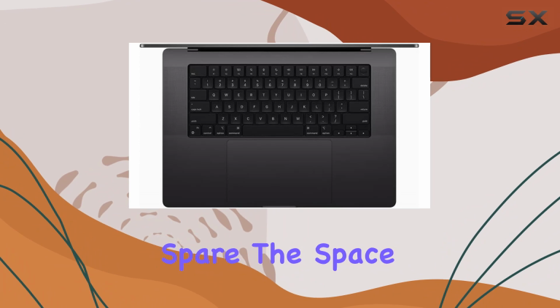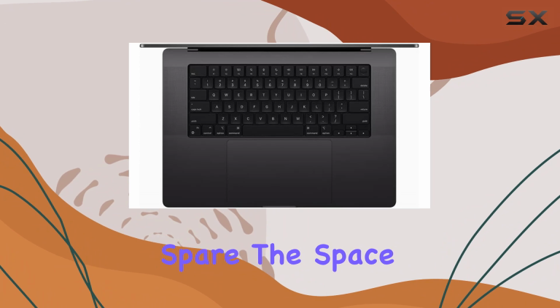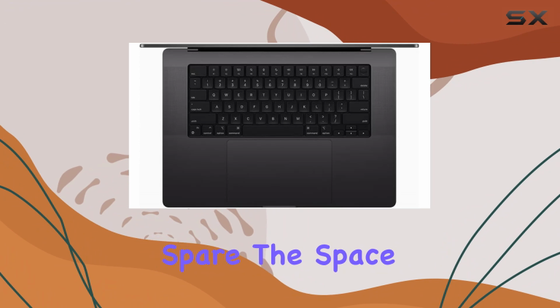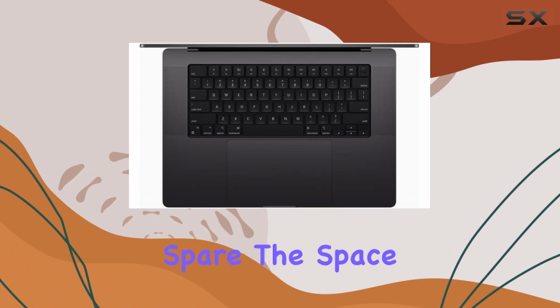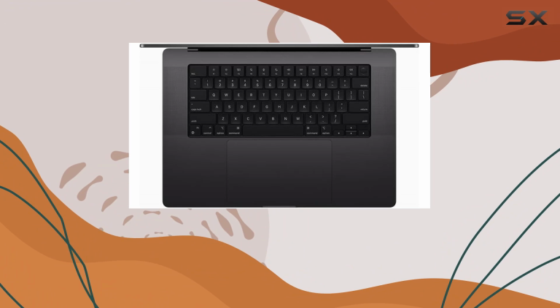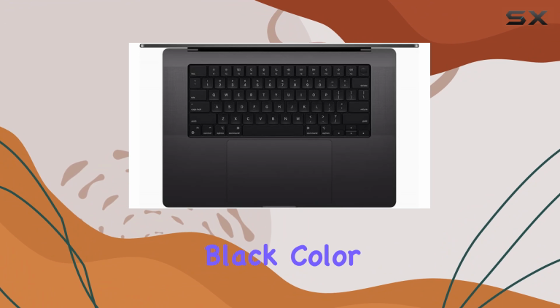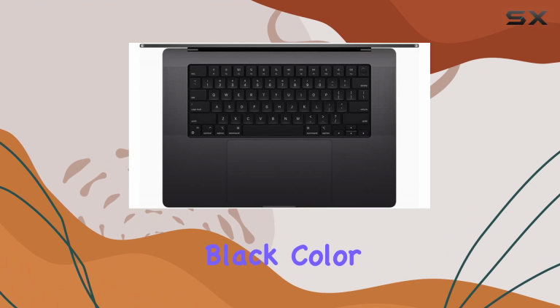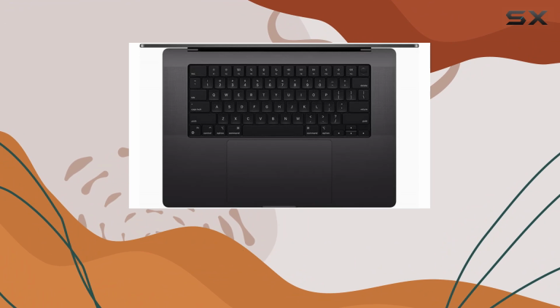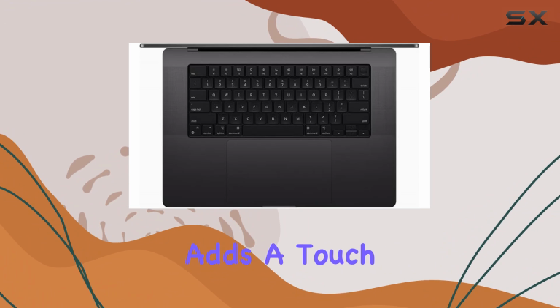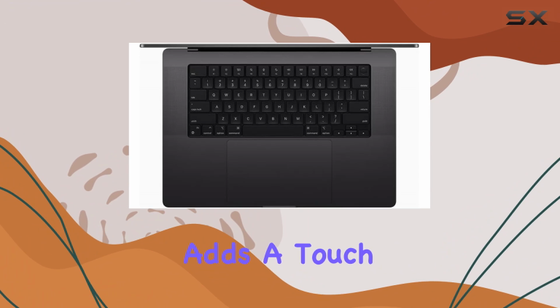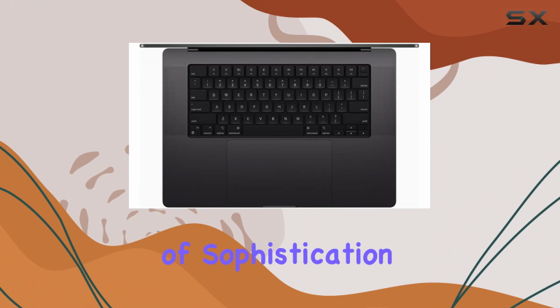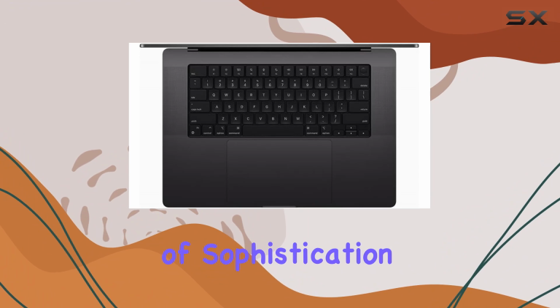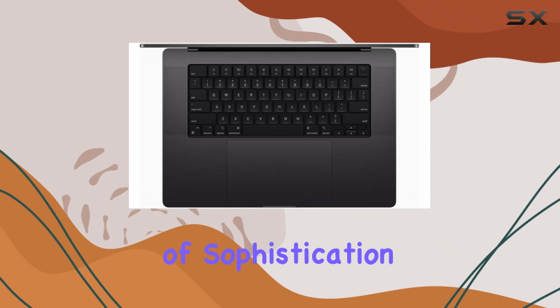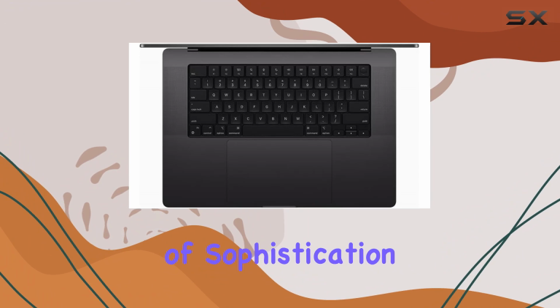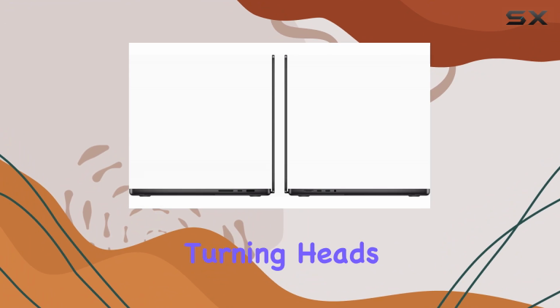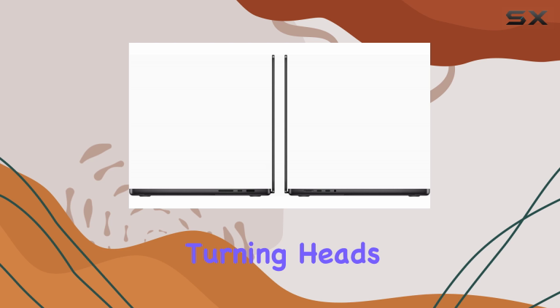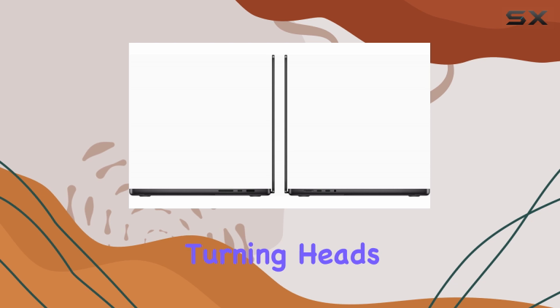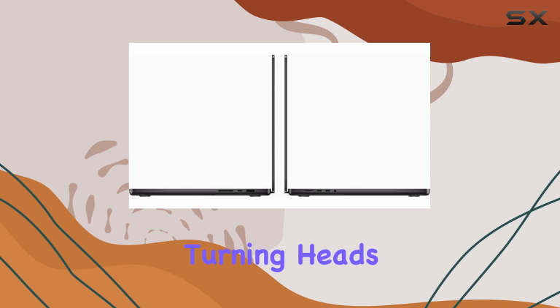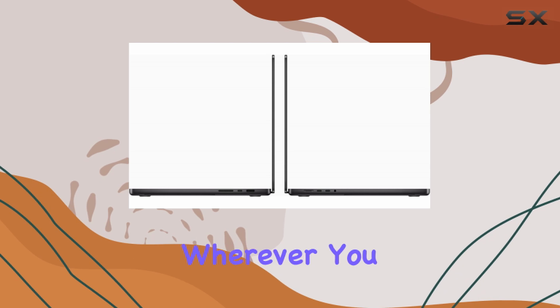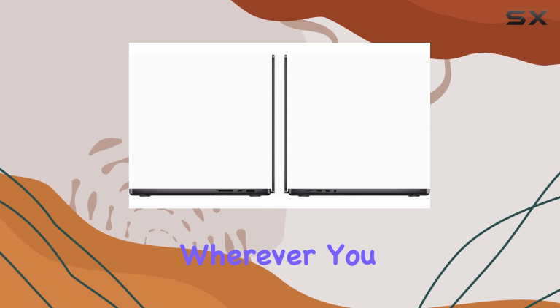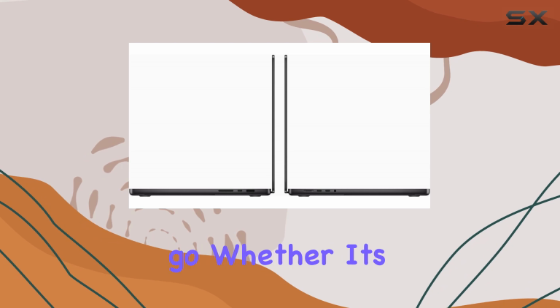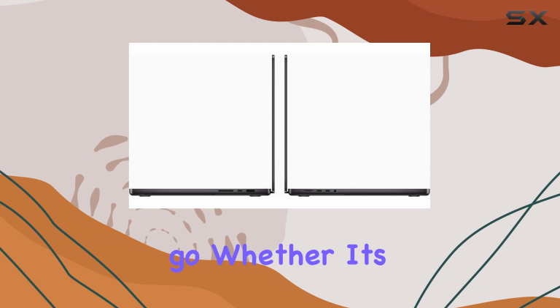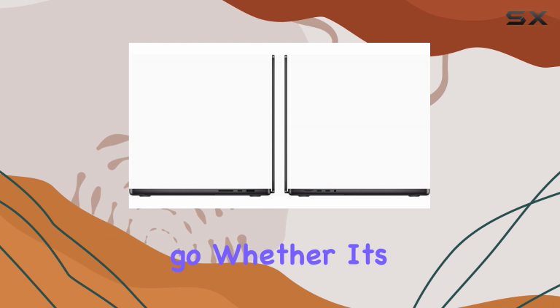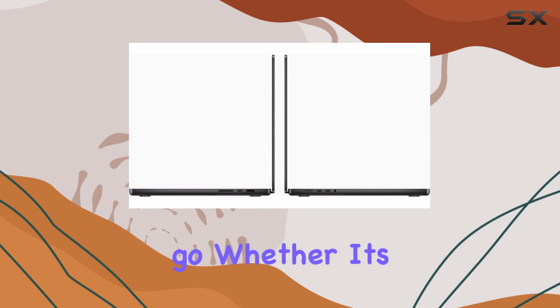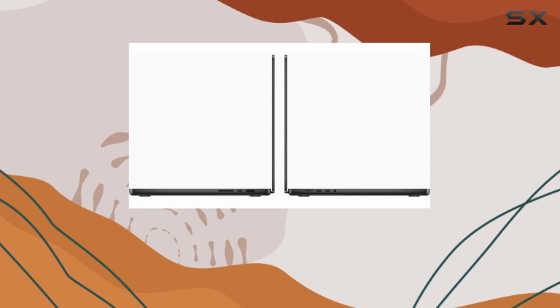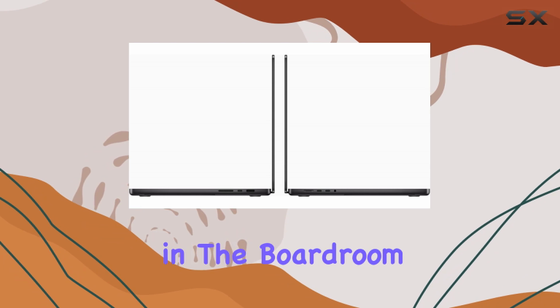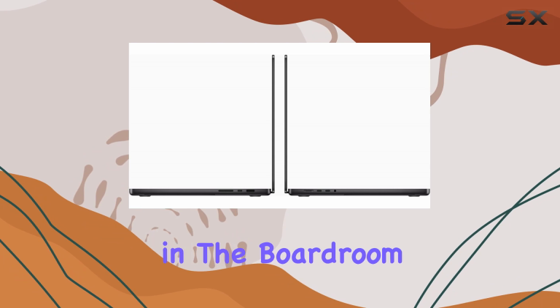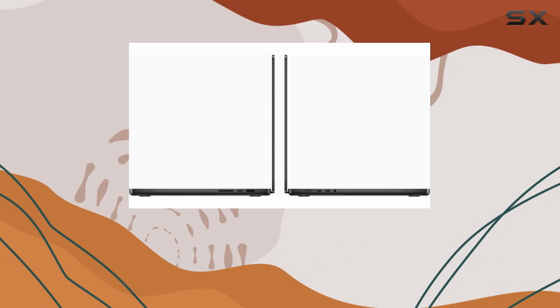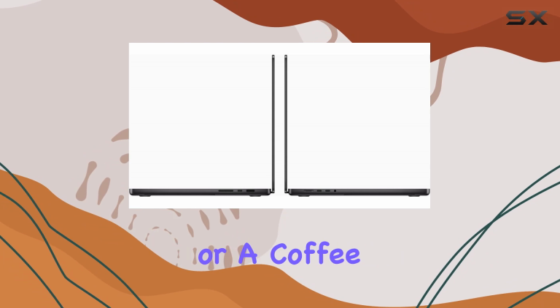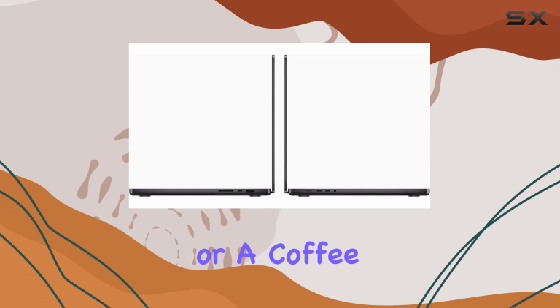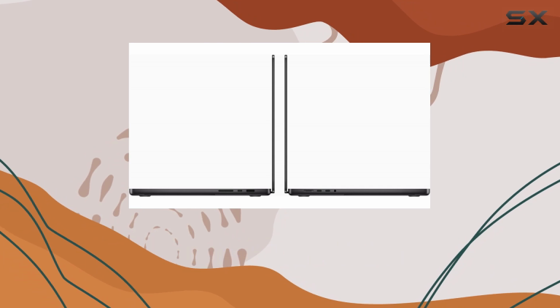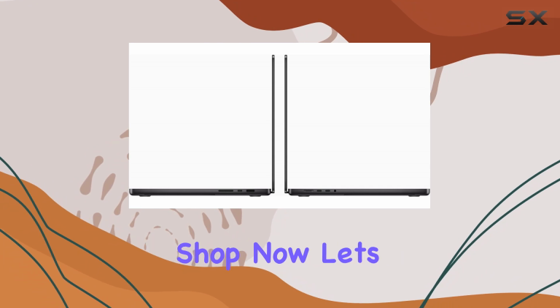The space black color adds a touch of sophistication, turning heads wherever you go, whether it's in the boardroom or a coffee shop.